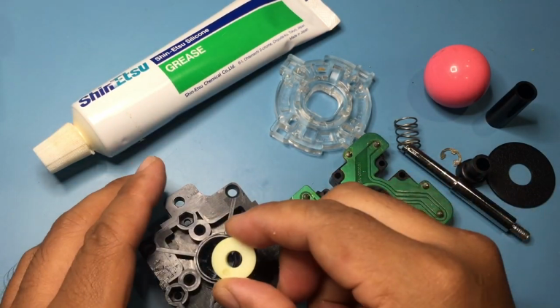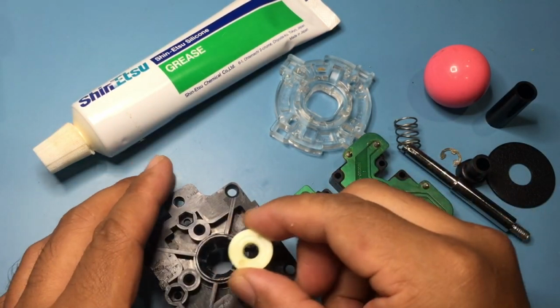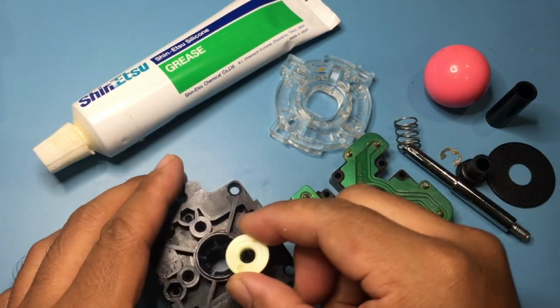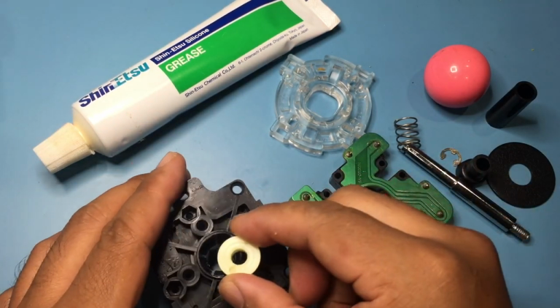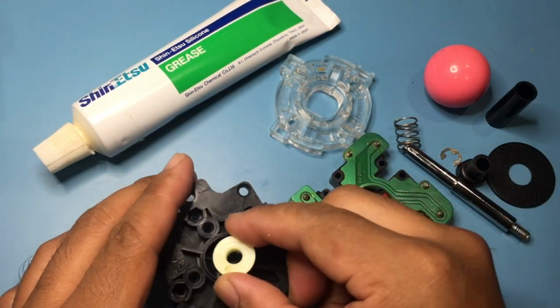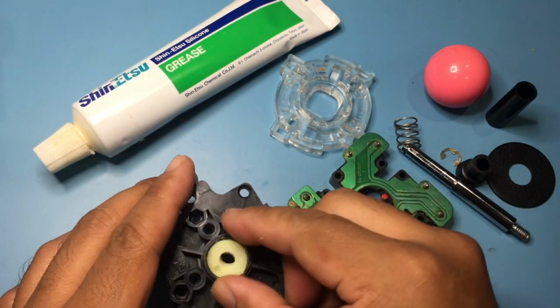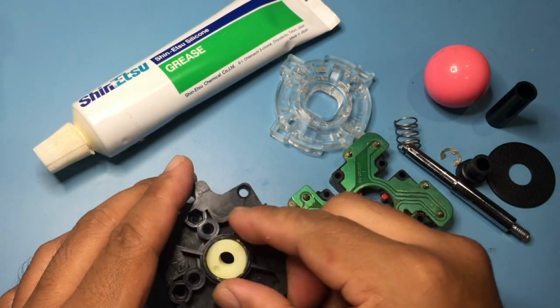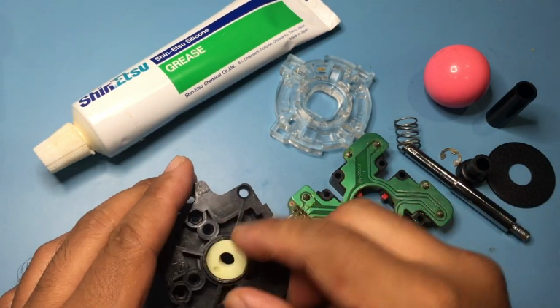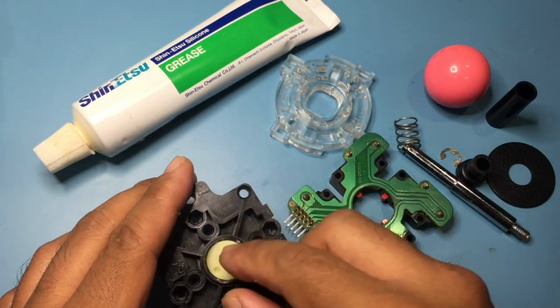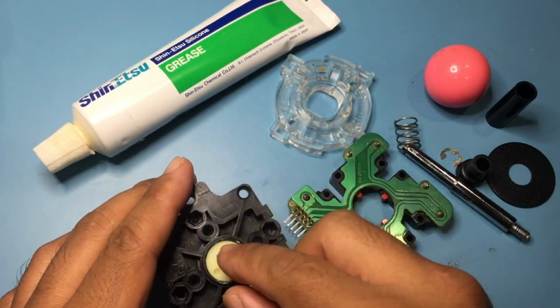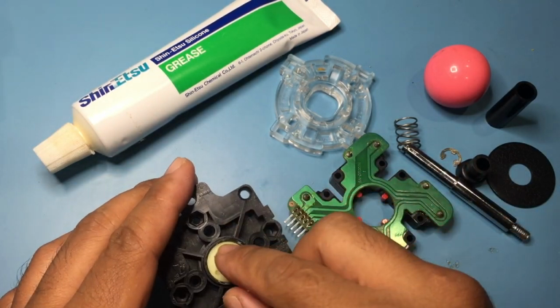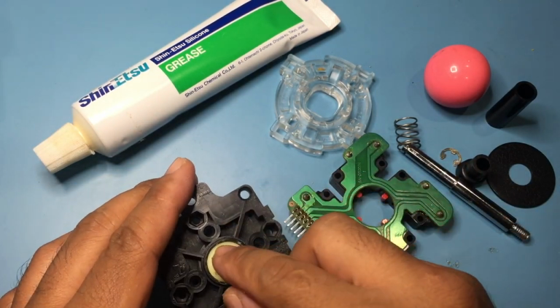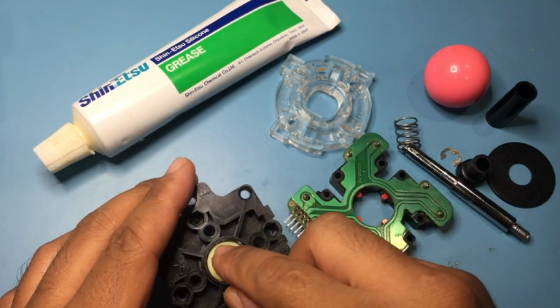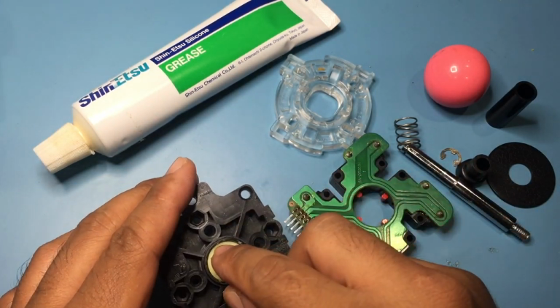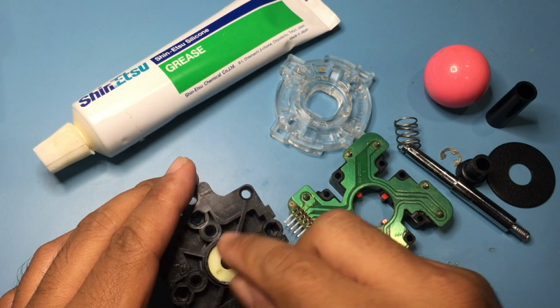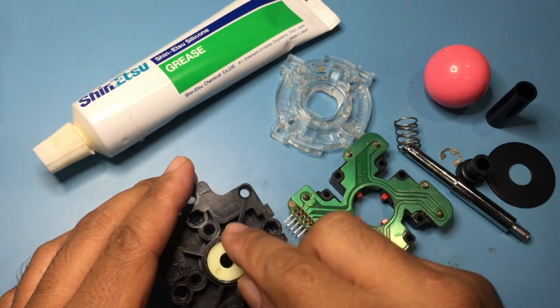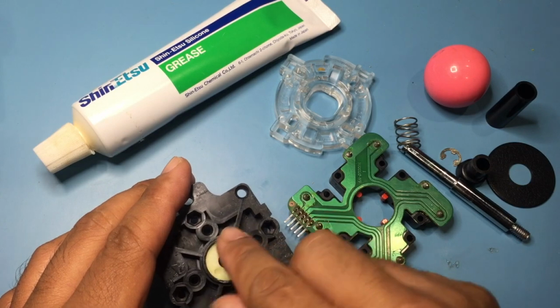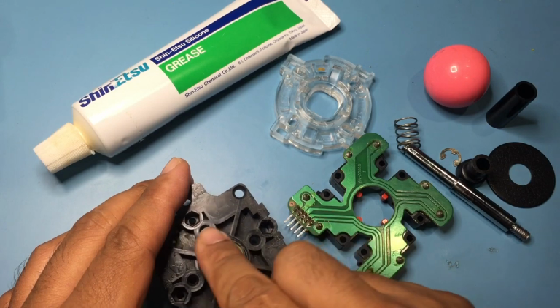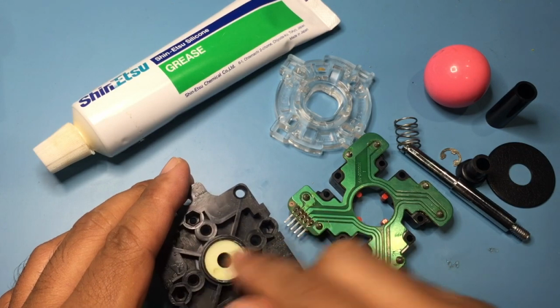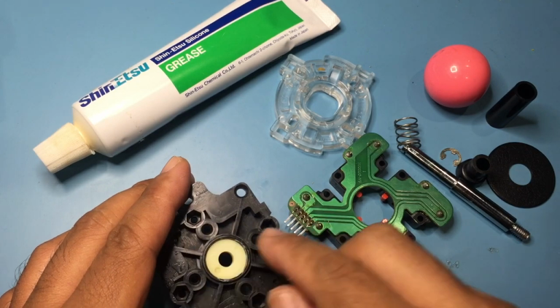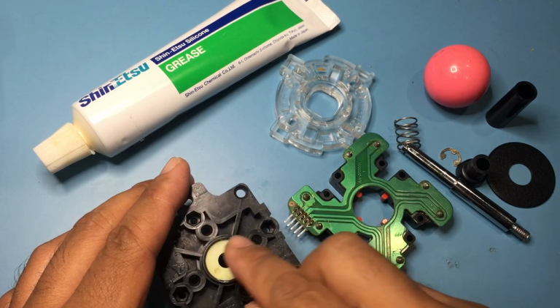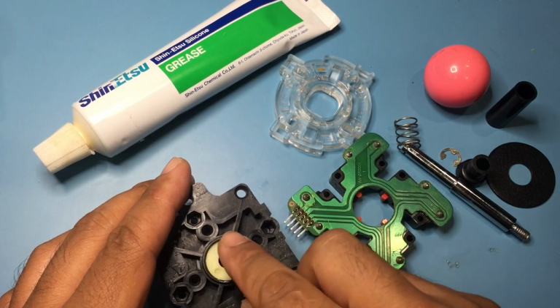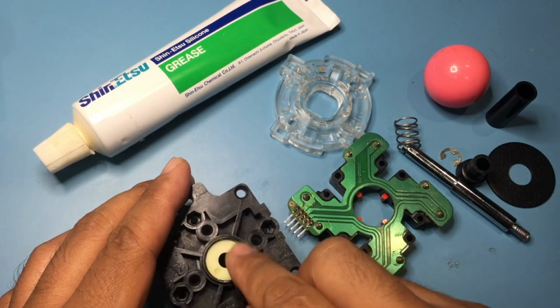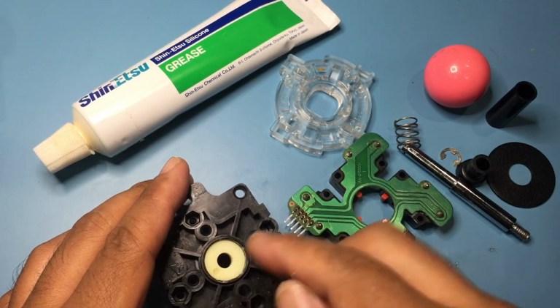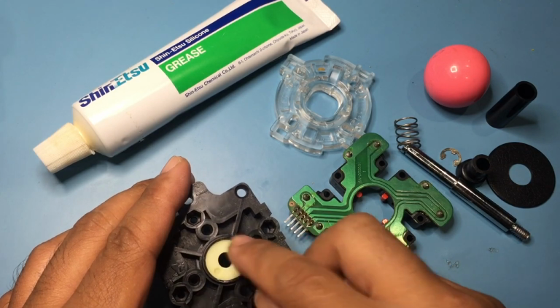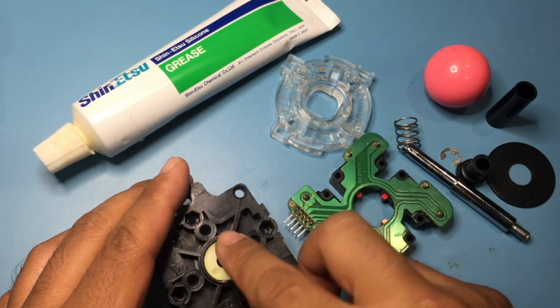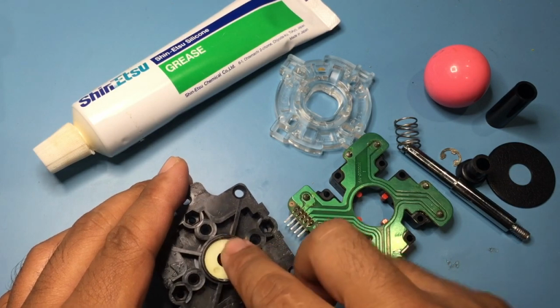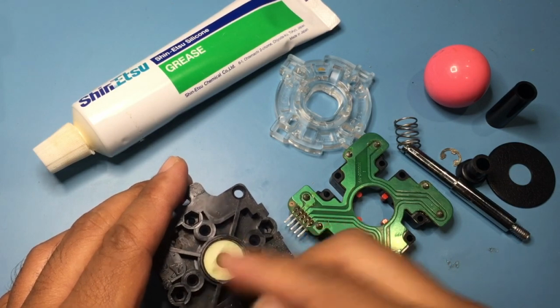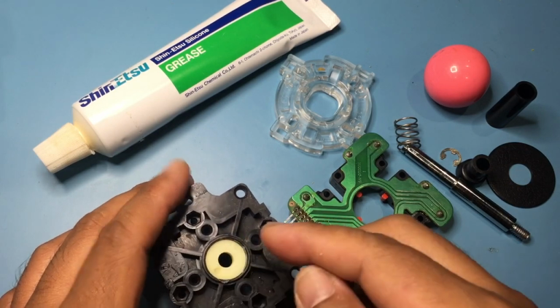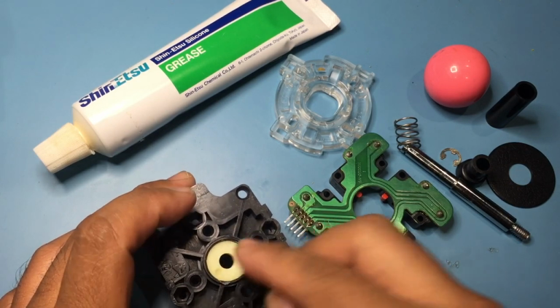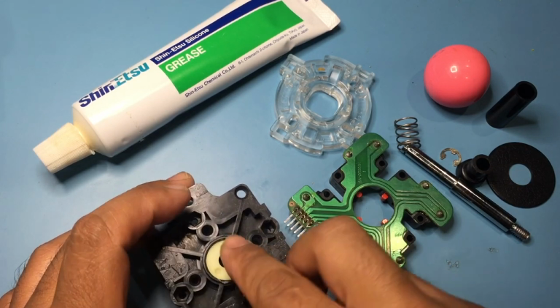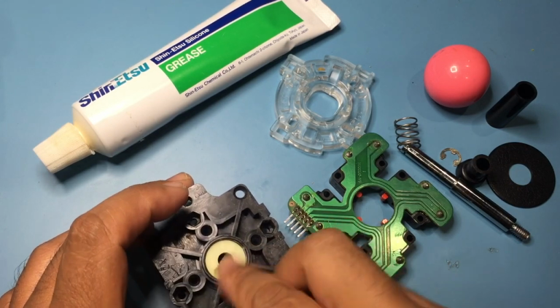You can now reverse the steps for reassembly.